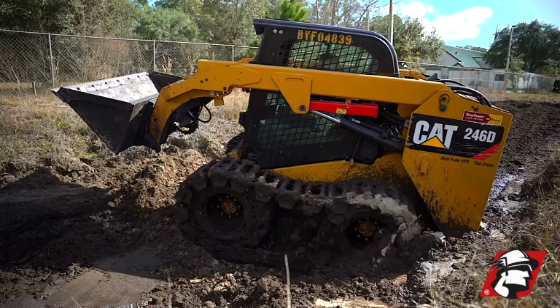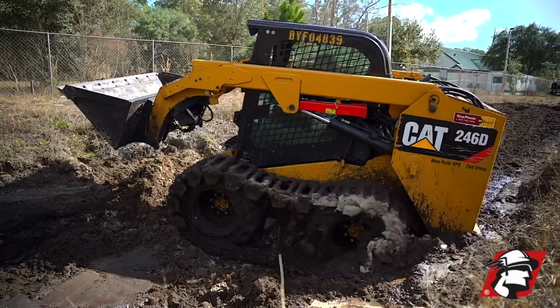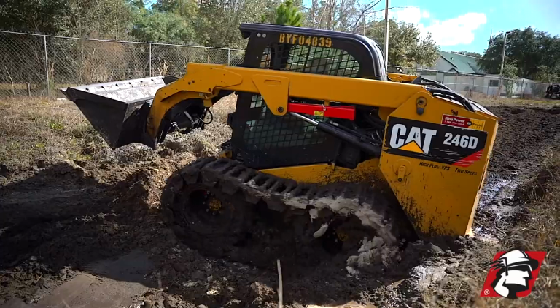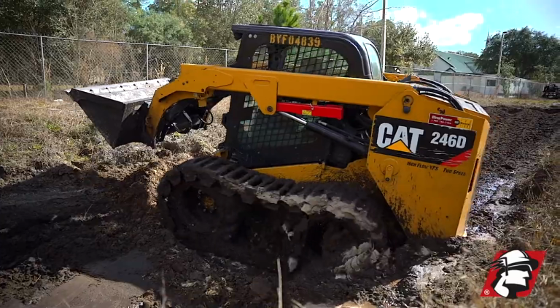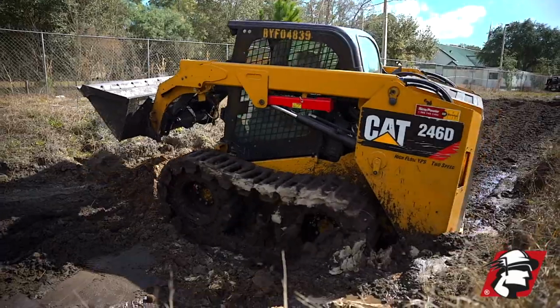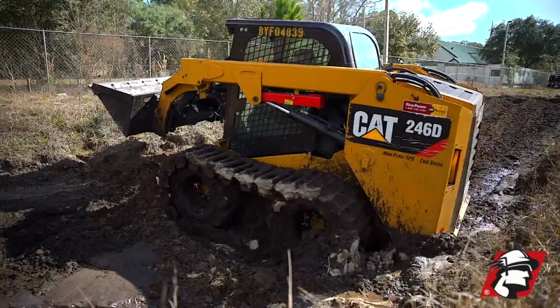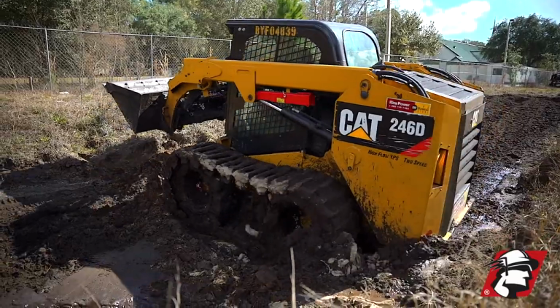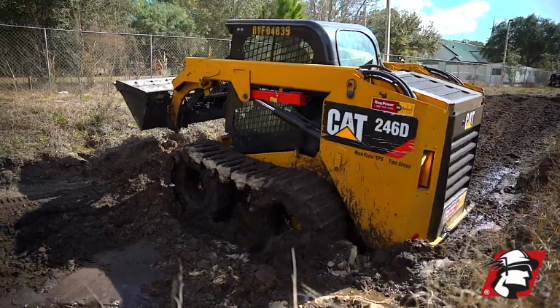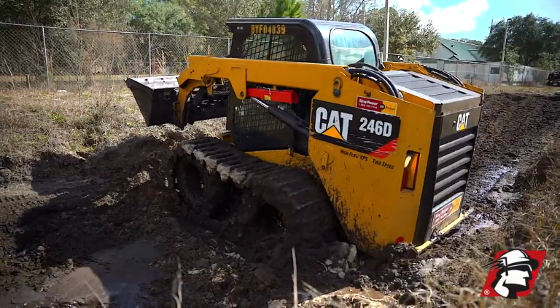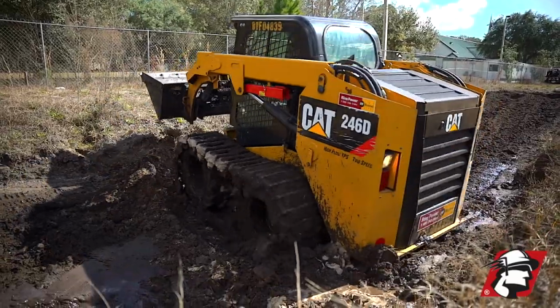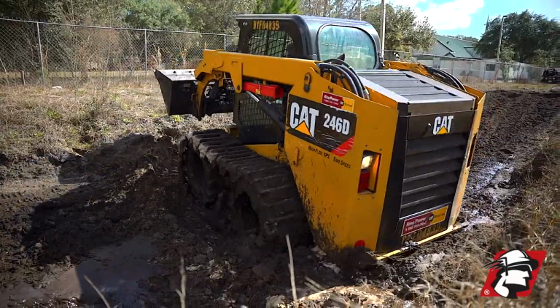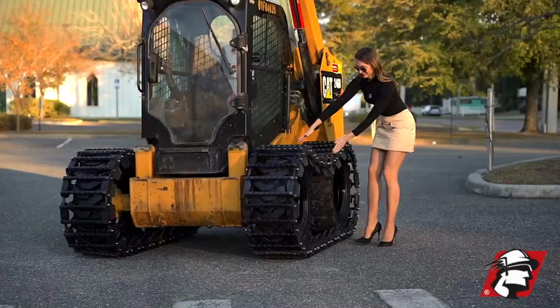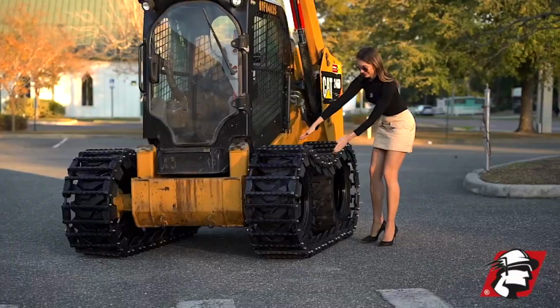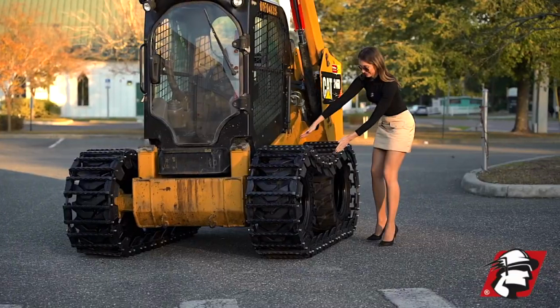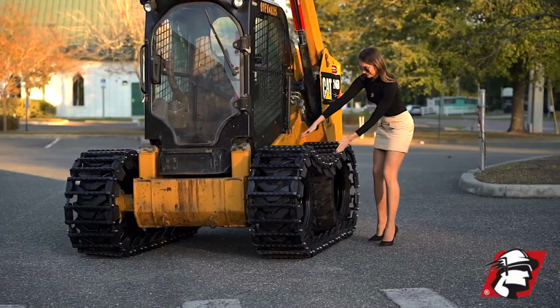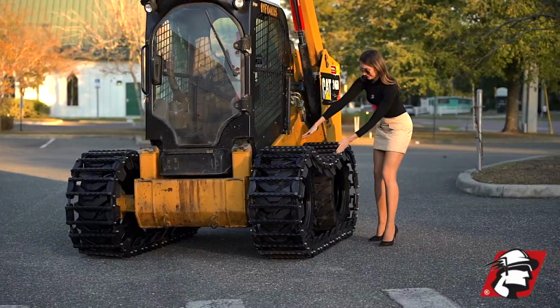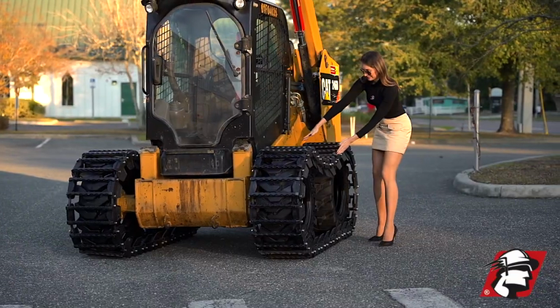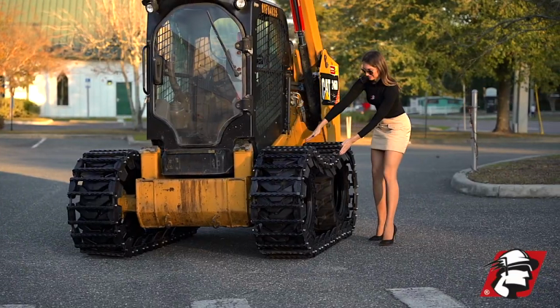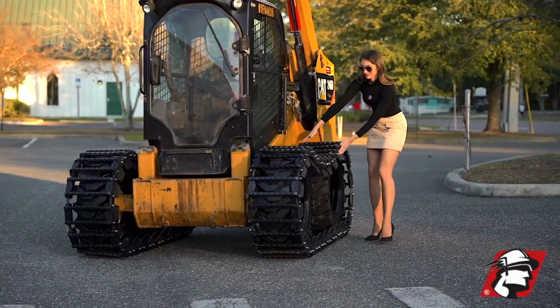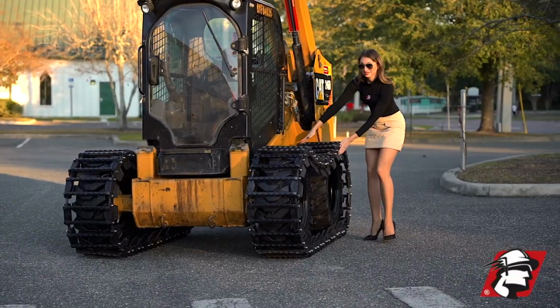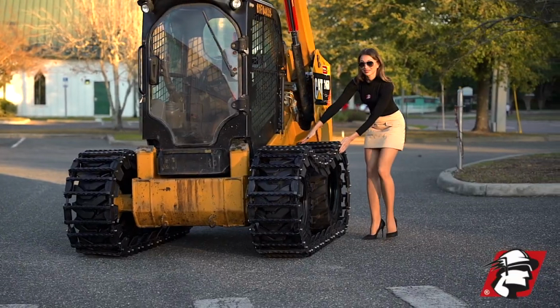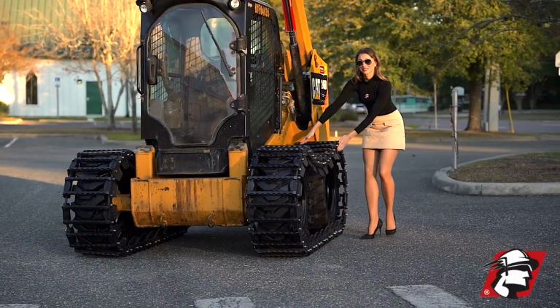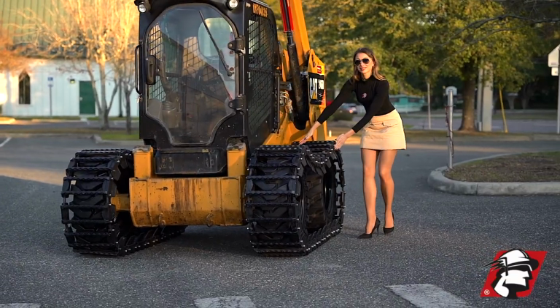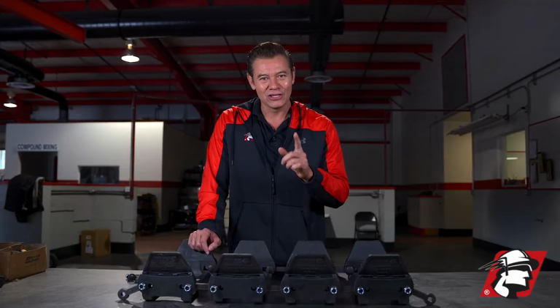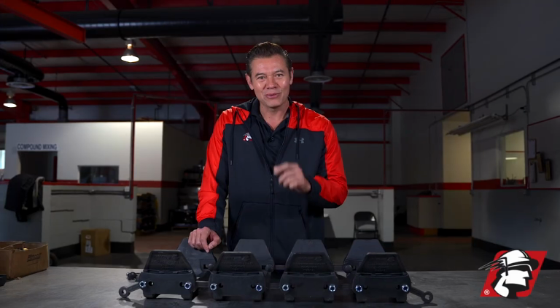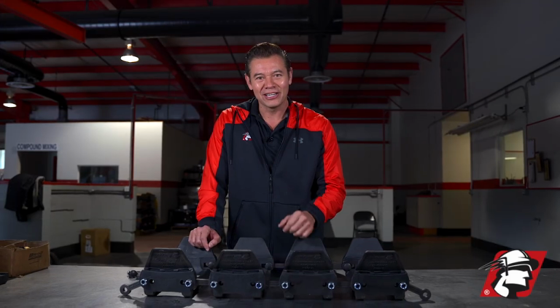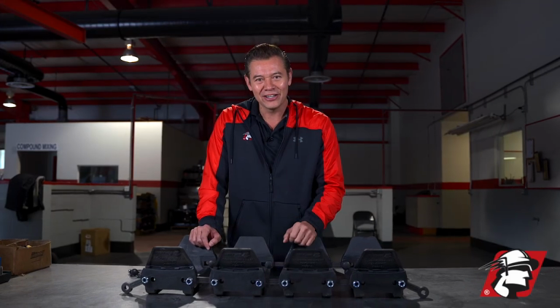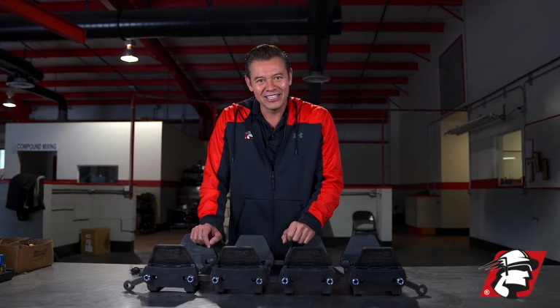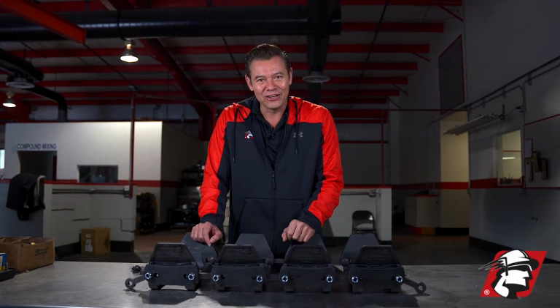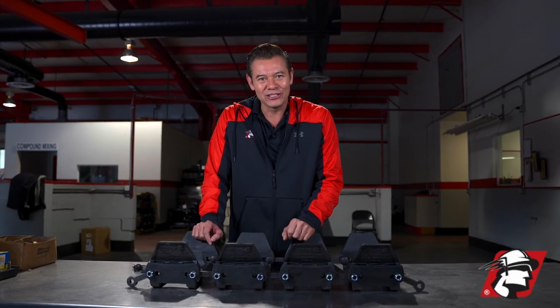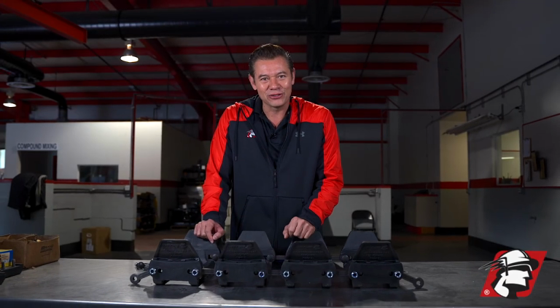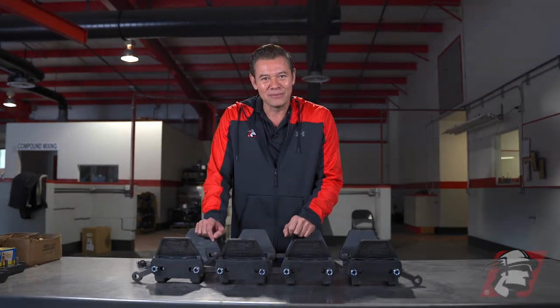Definitely, without a doubt, you're going to get a return on the investment with McLaren's Diamond Series. Go McLaren. Go Xtreme.